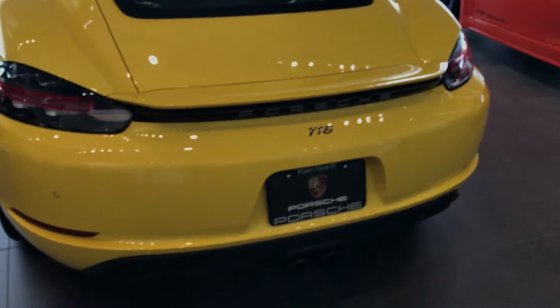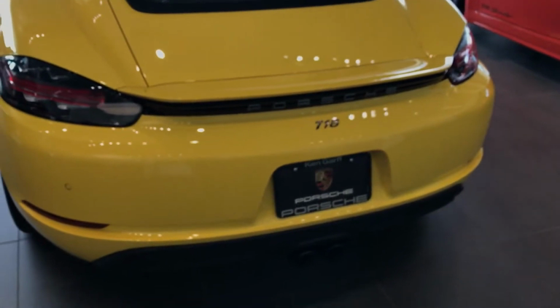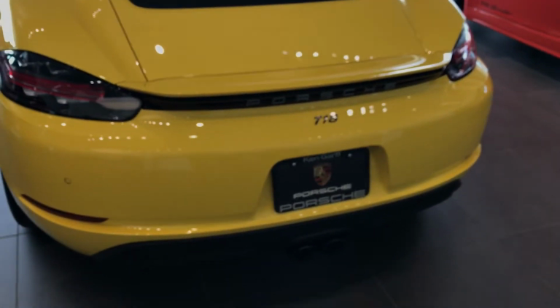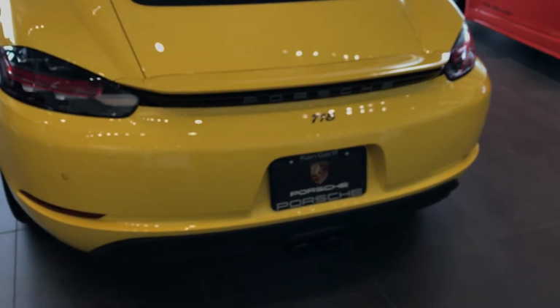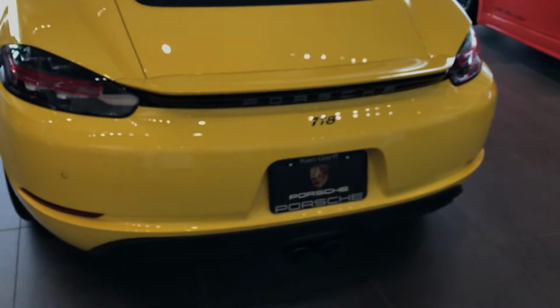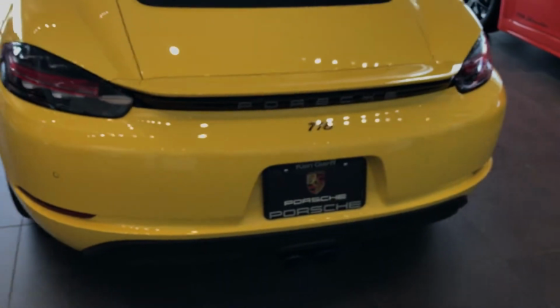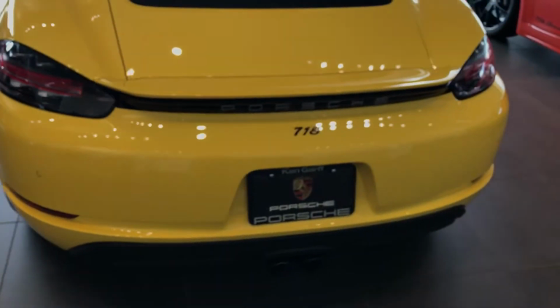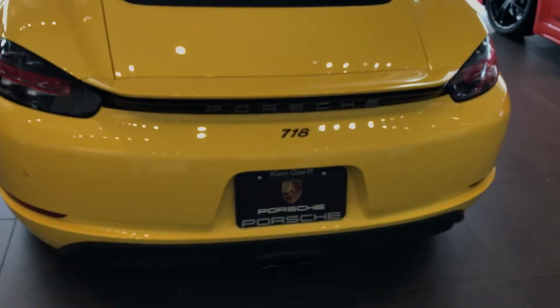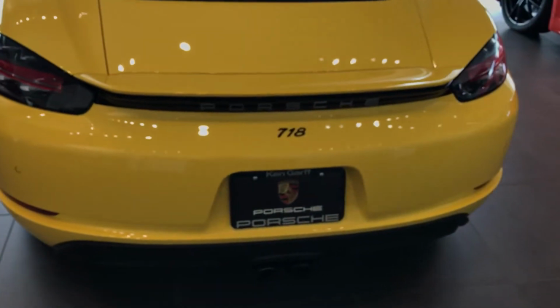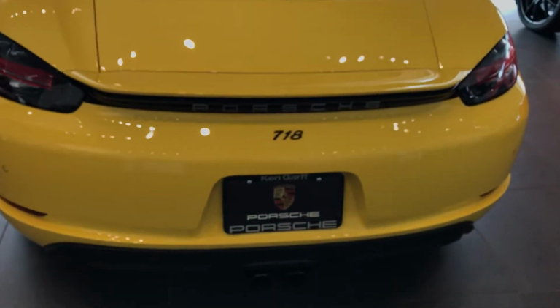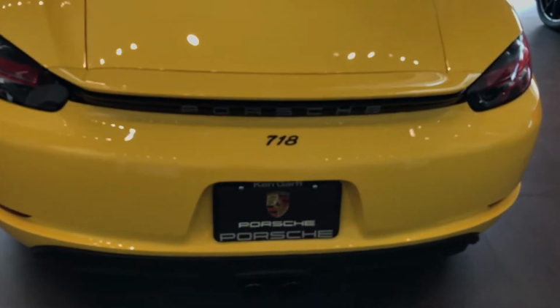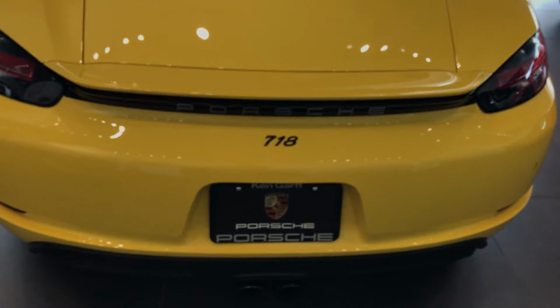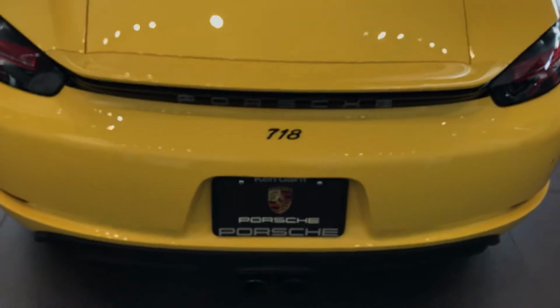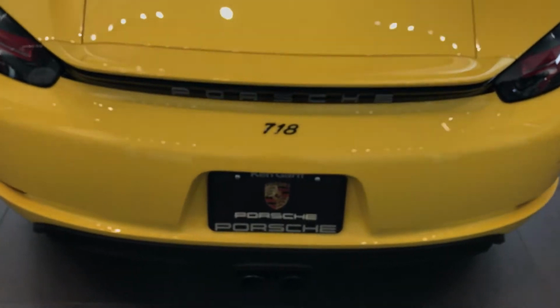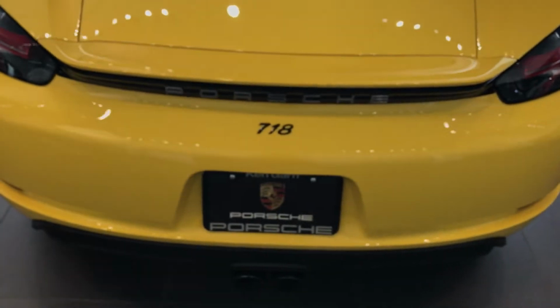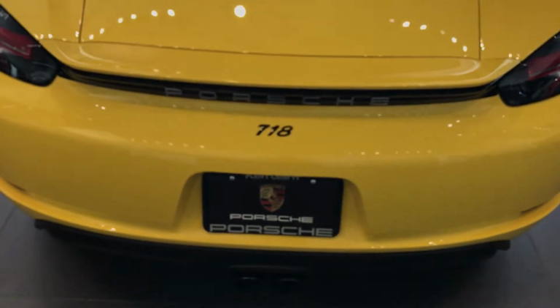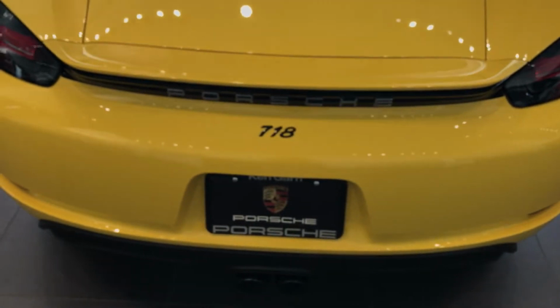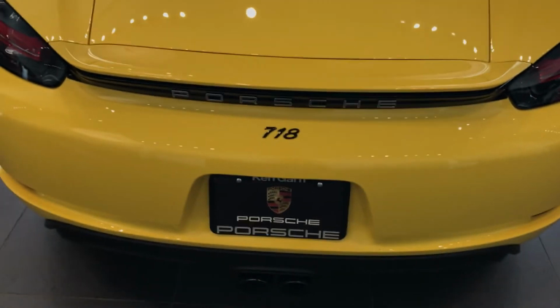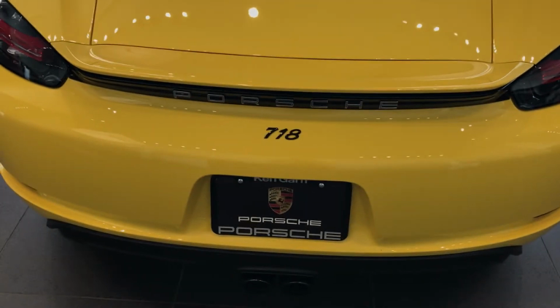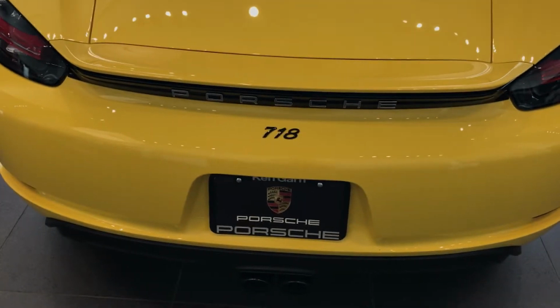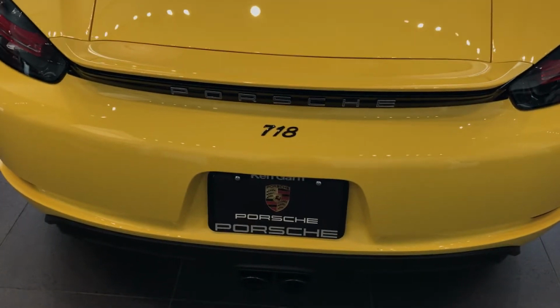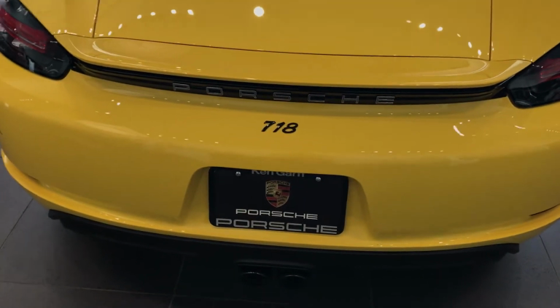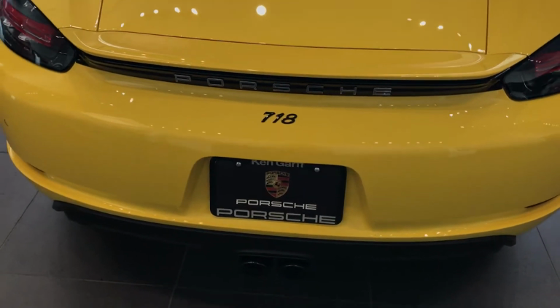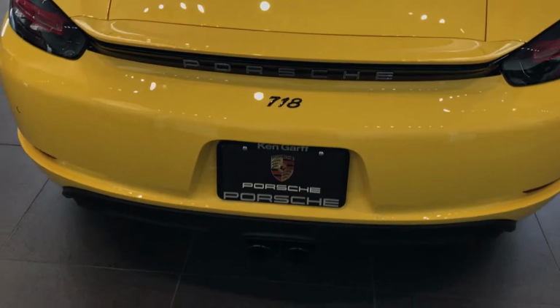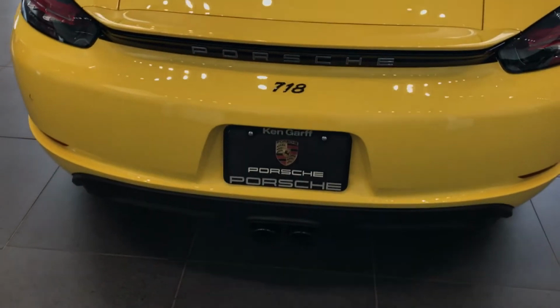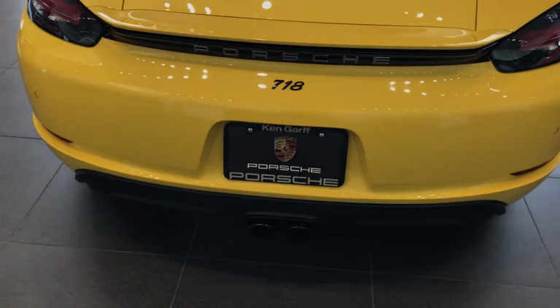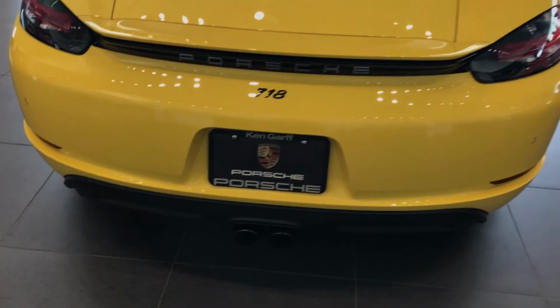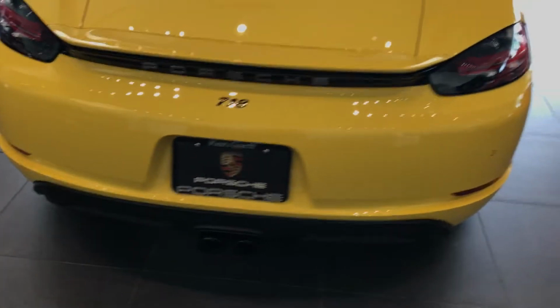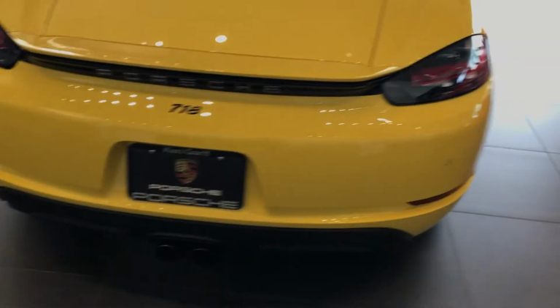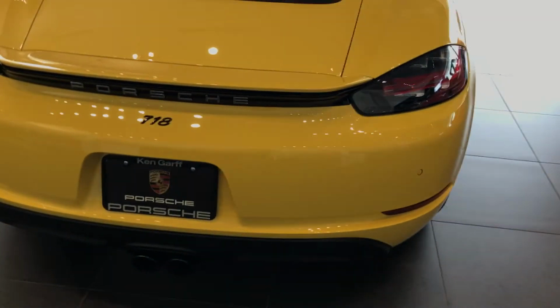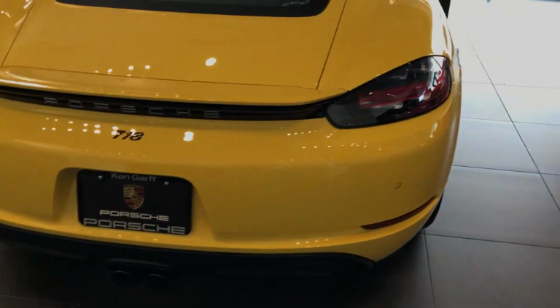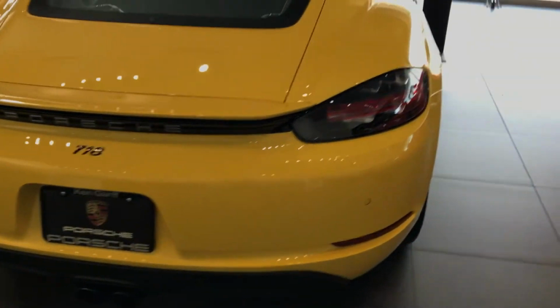Do you like the model designation in the gloss black? And the sport exhaust.